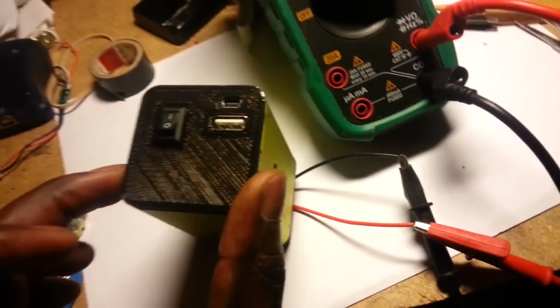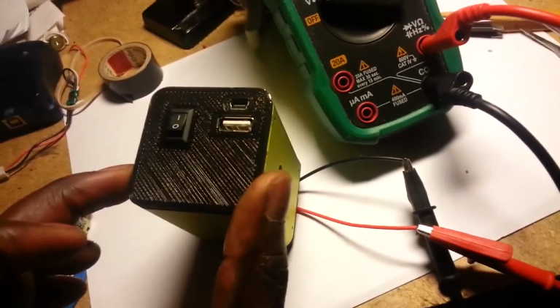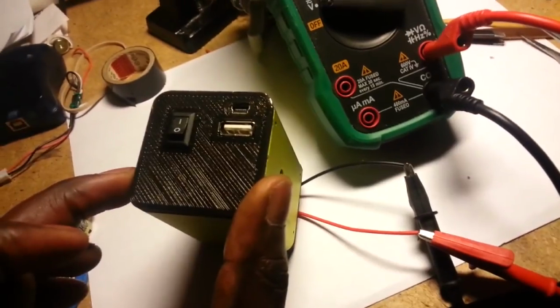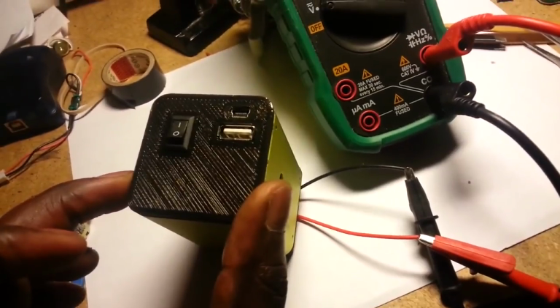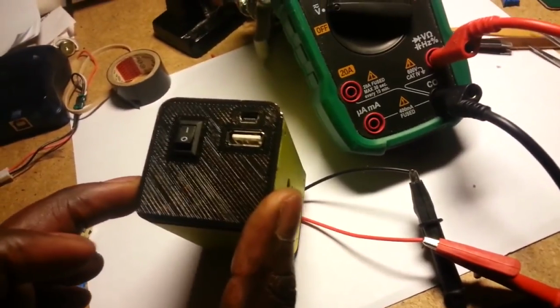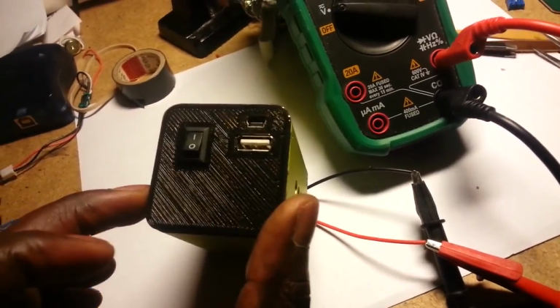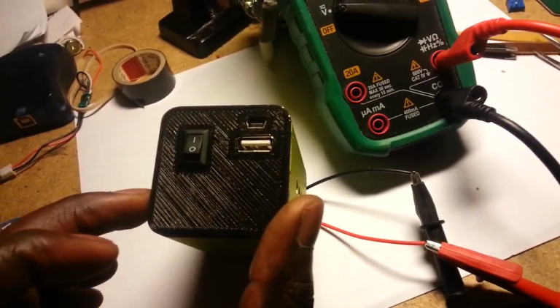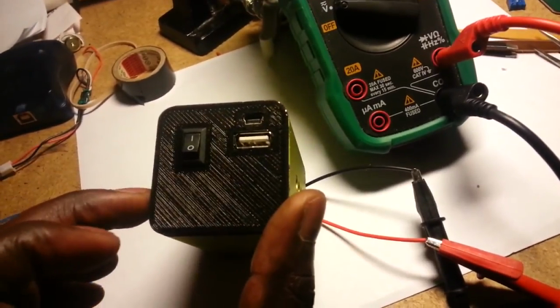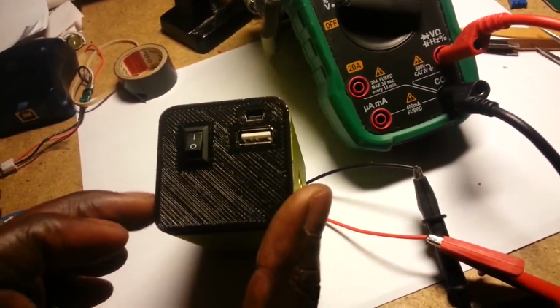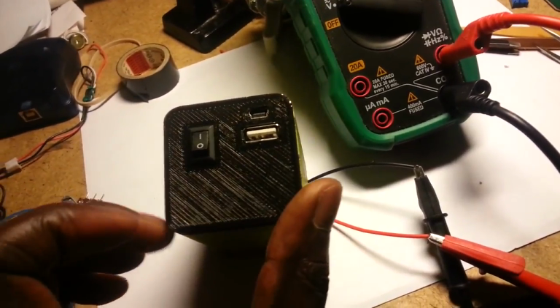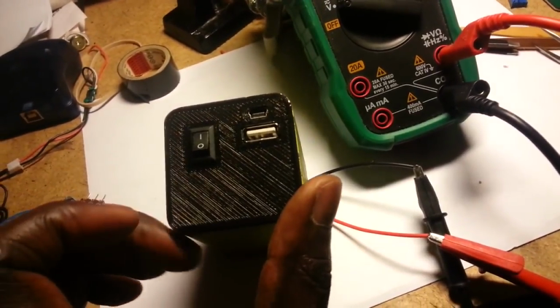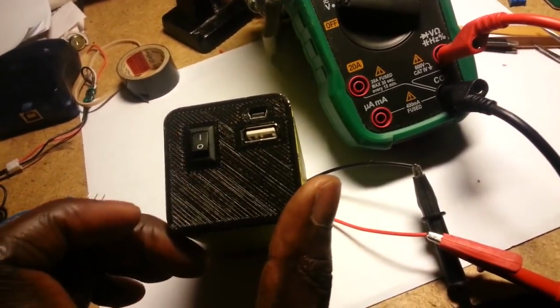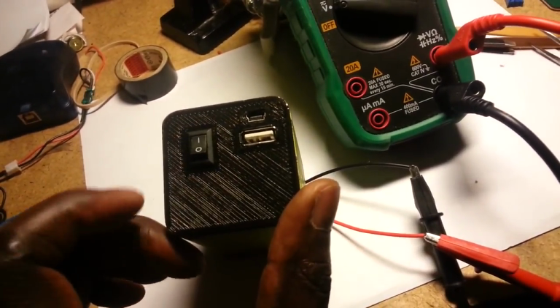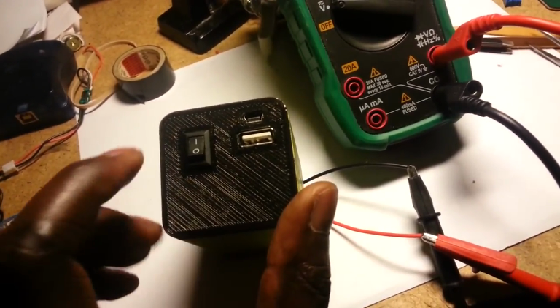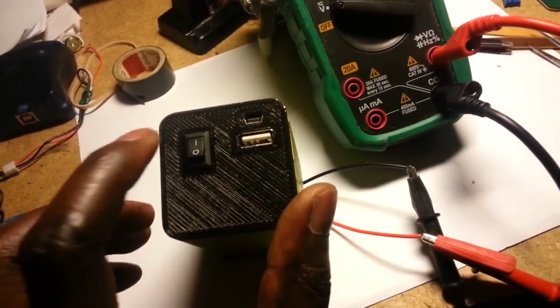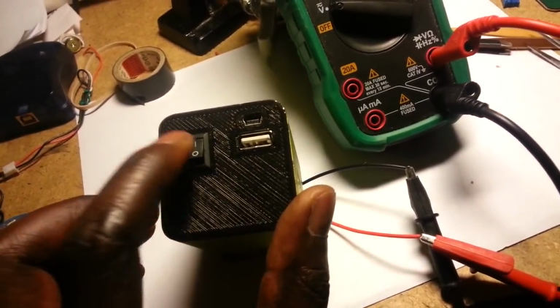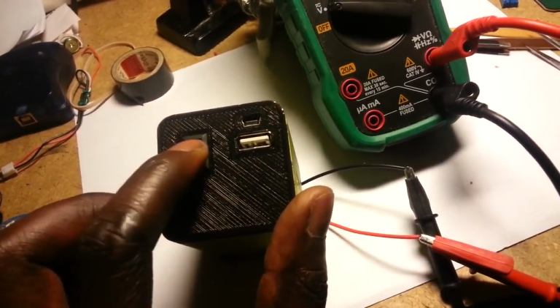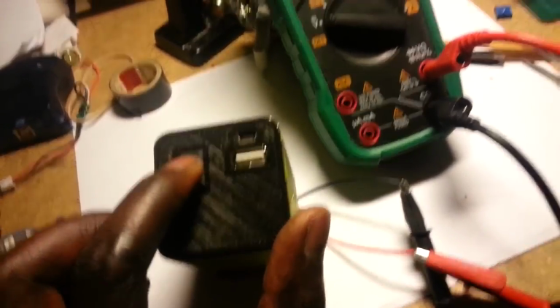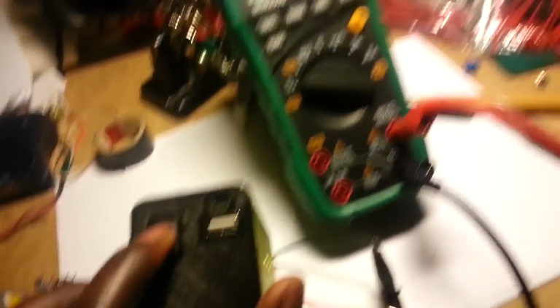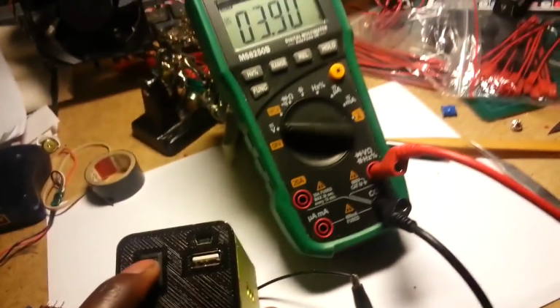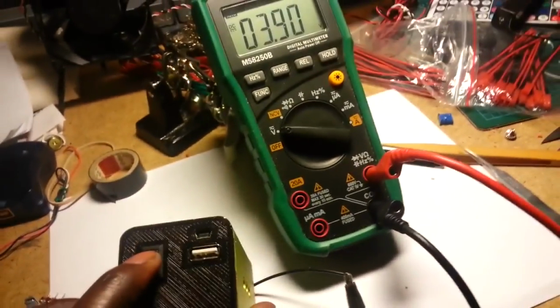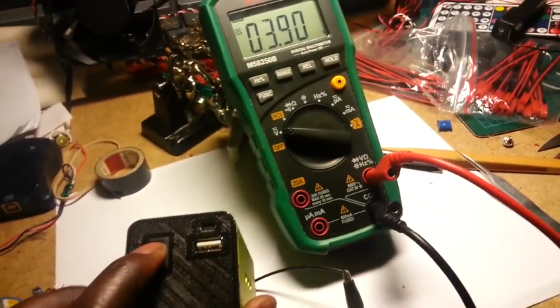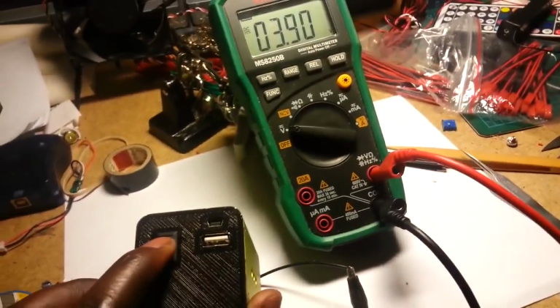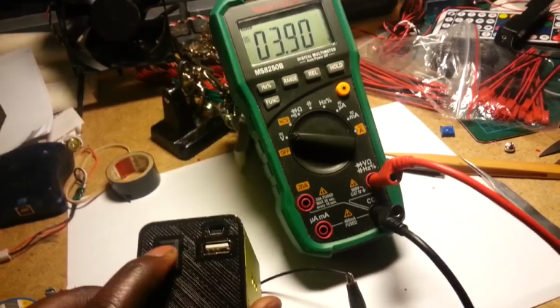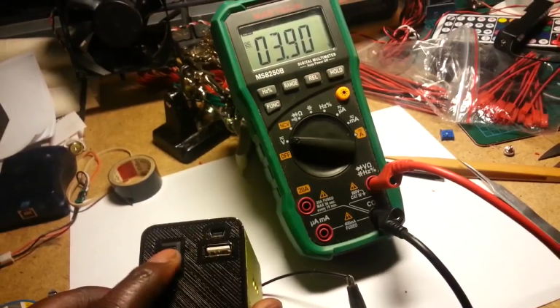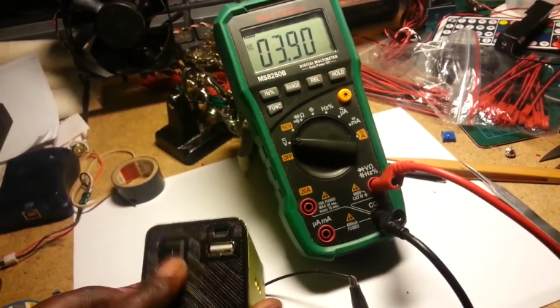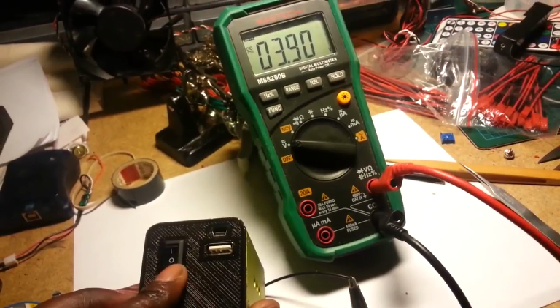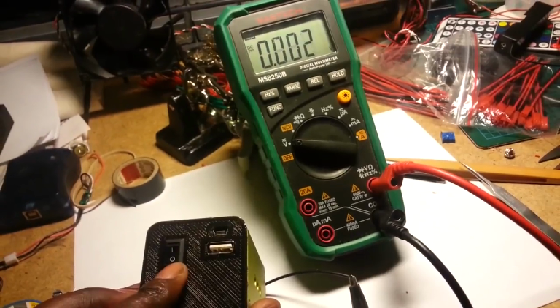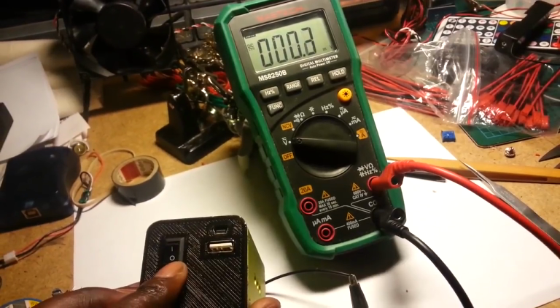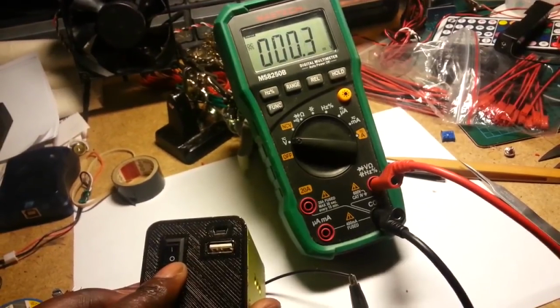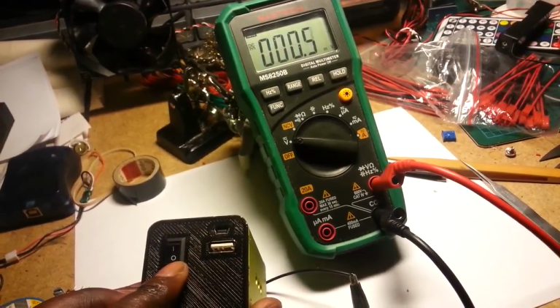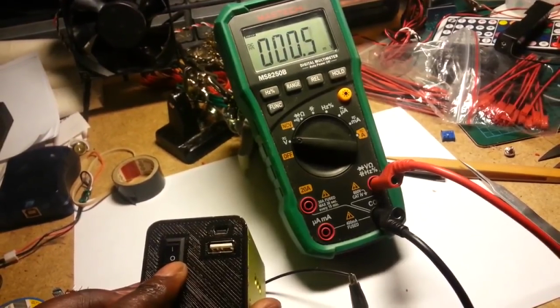Here on the back is the charger input, the USB output for power bank functionality, and also the power switch.